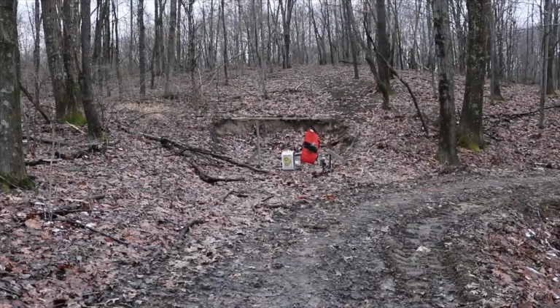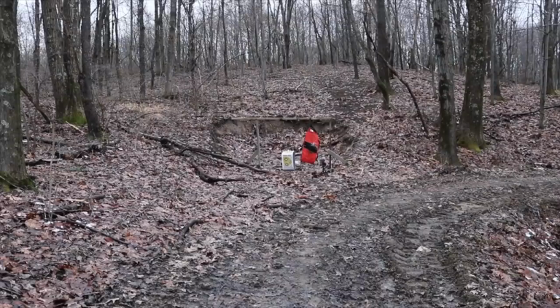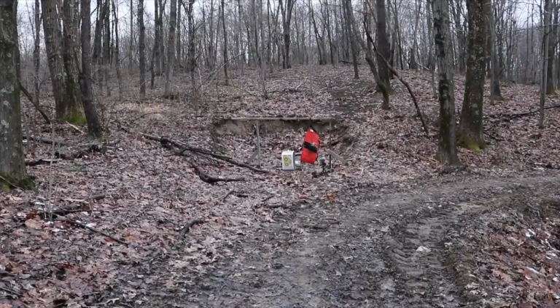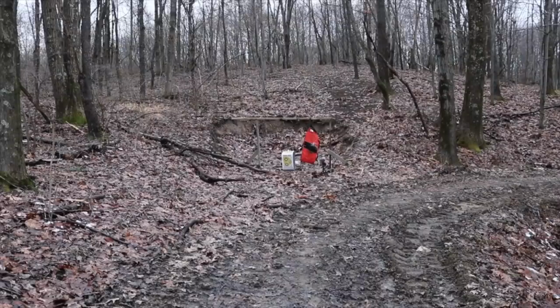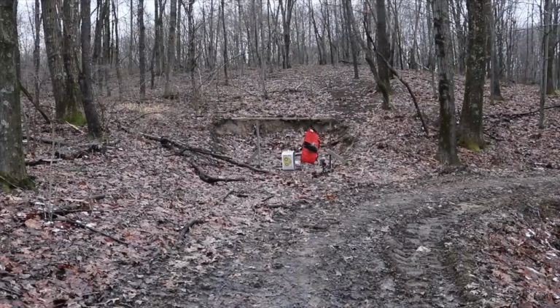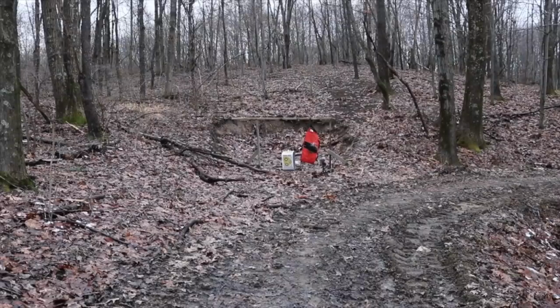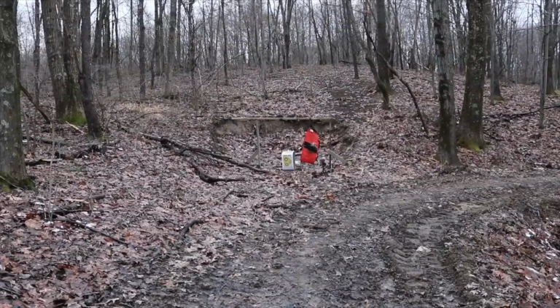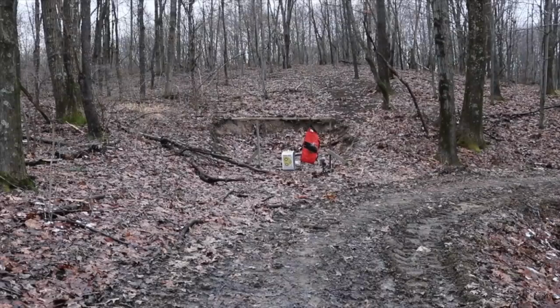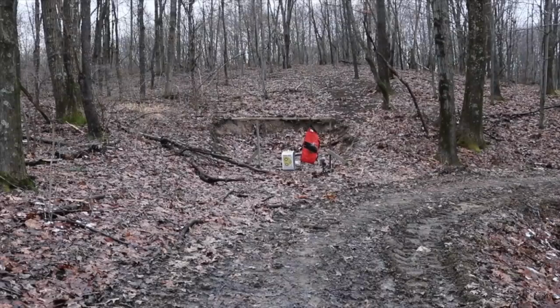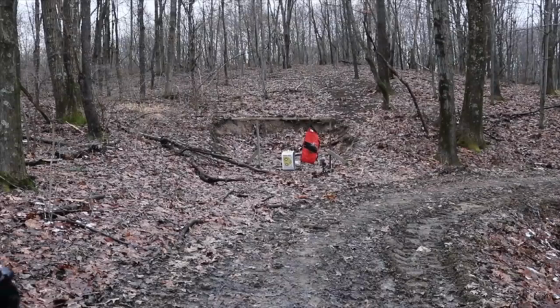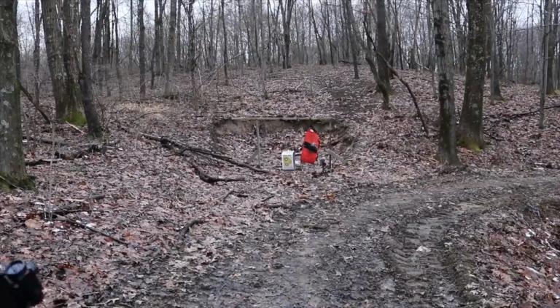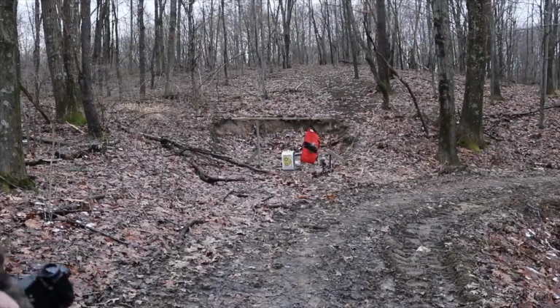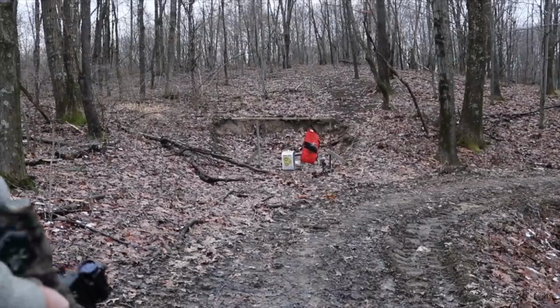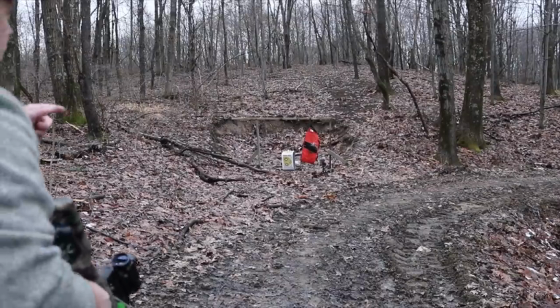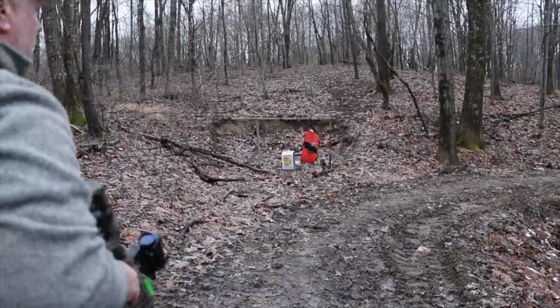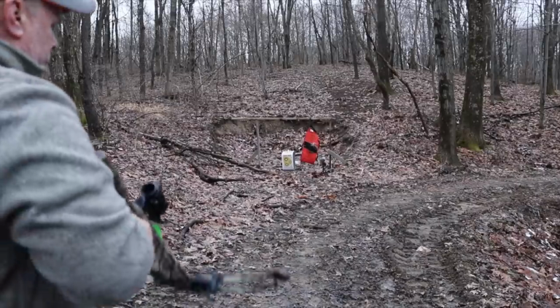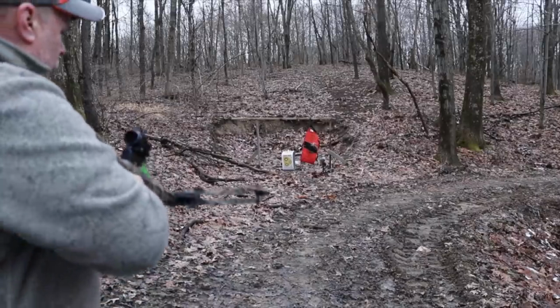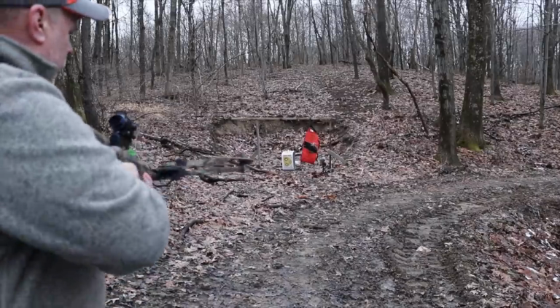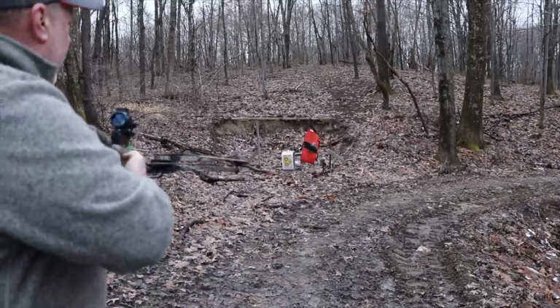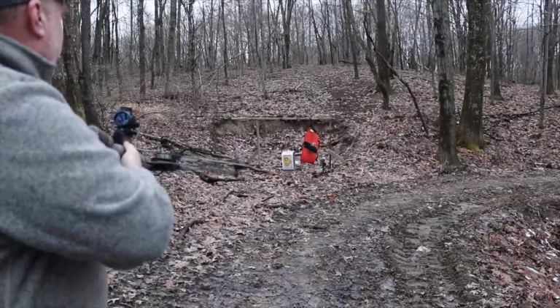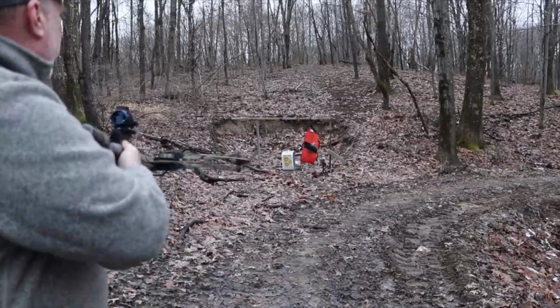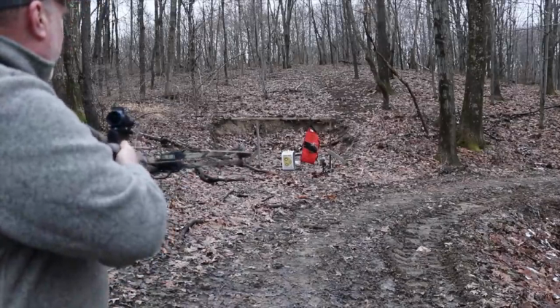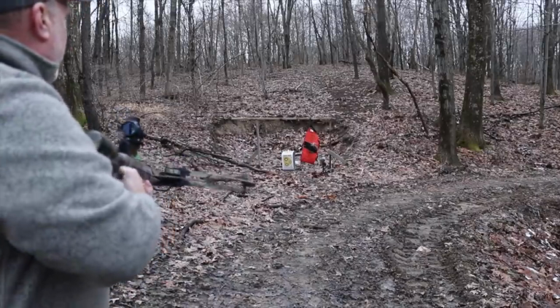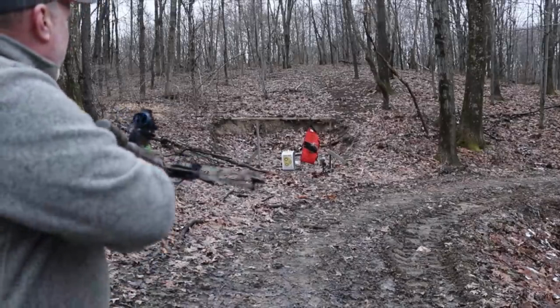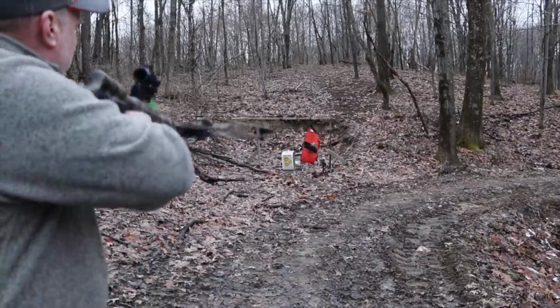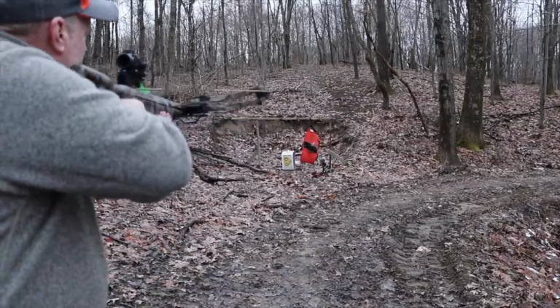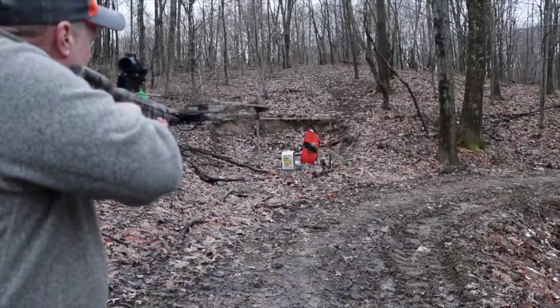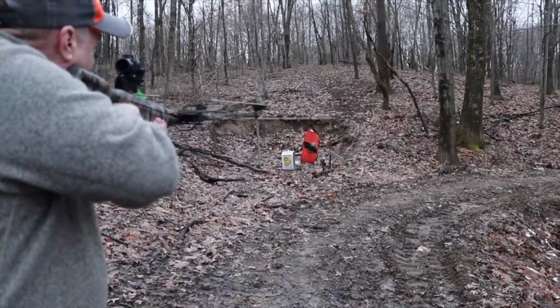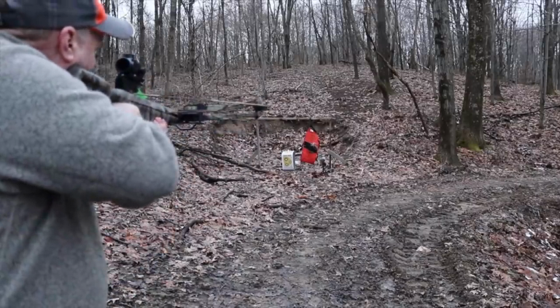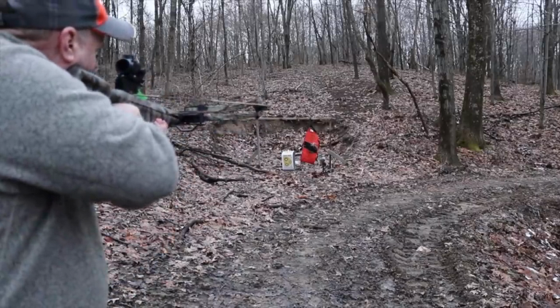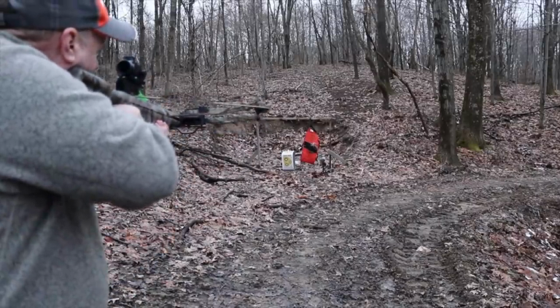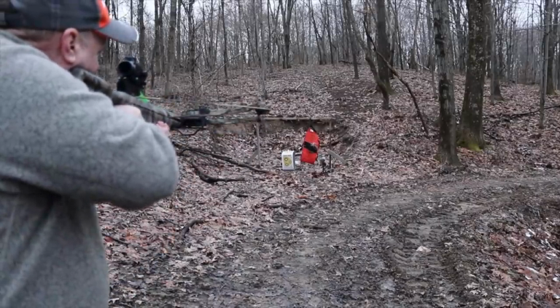We're only about 12 yards away. I'm just going to fire a field point into the target so you can see how hard it hits.